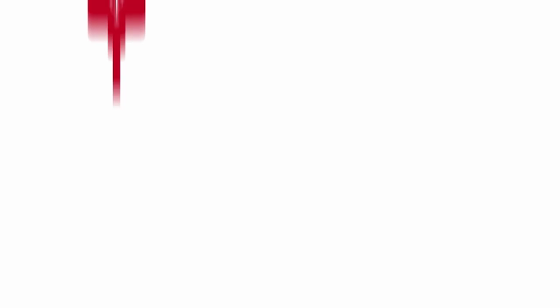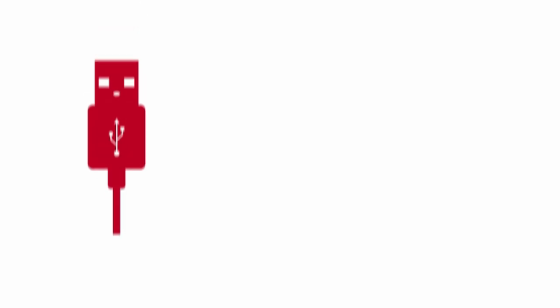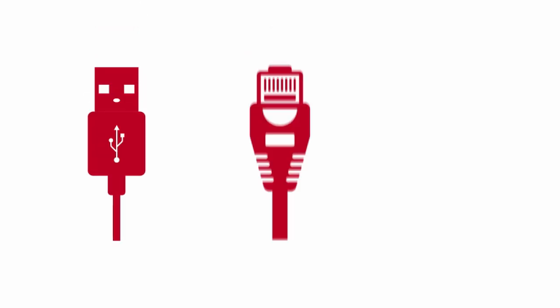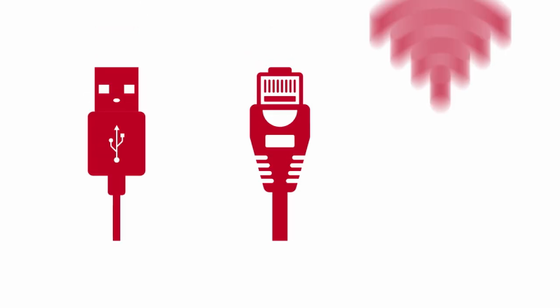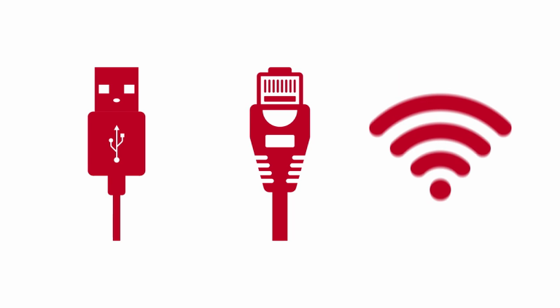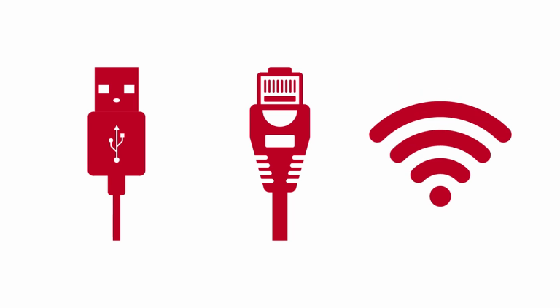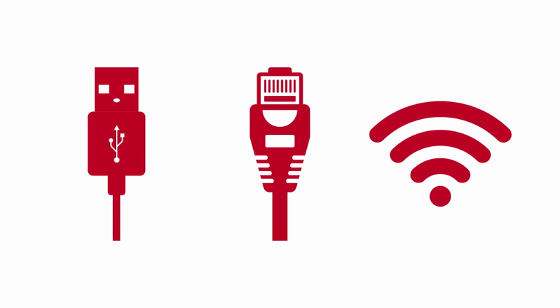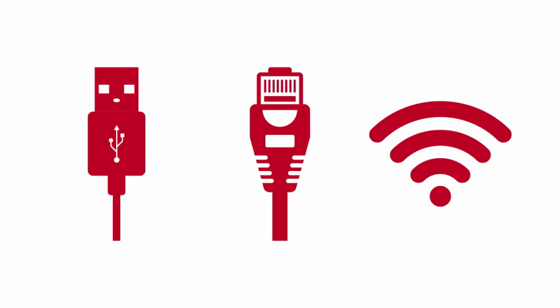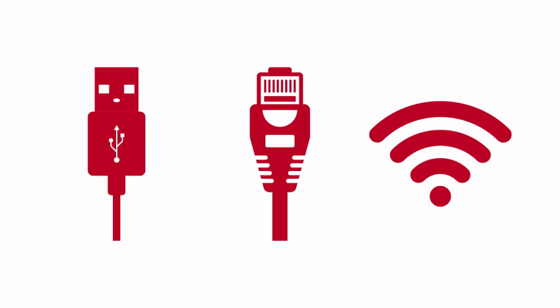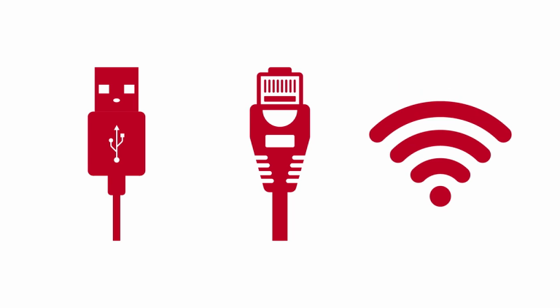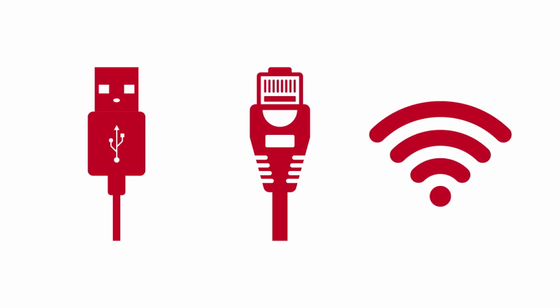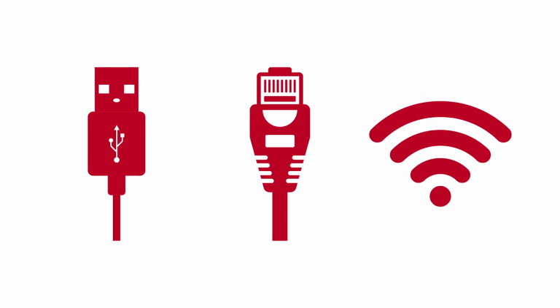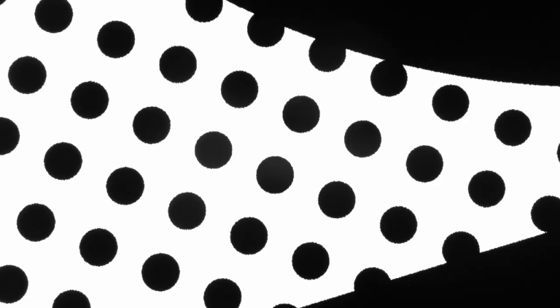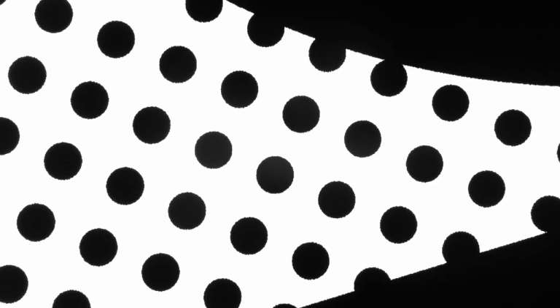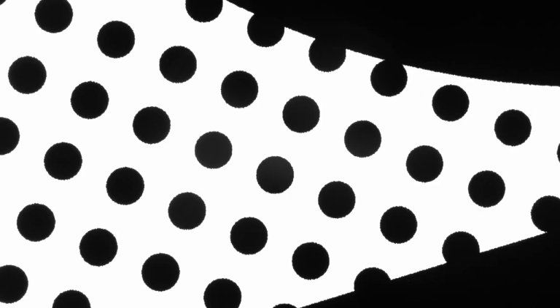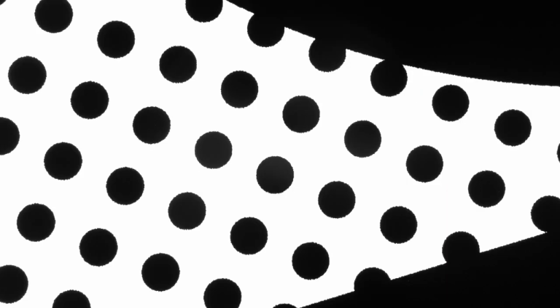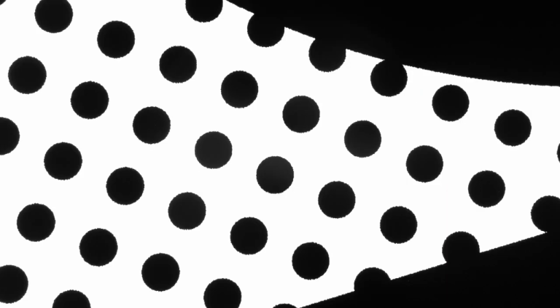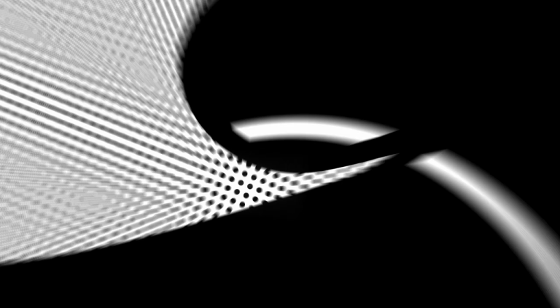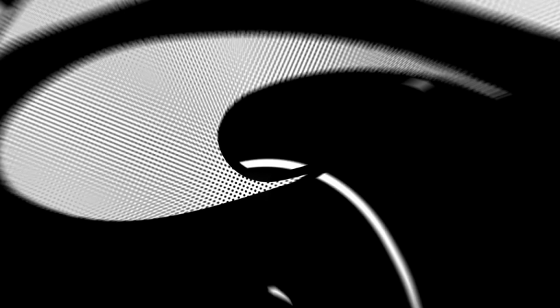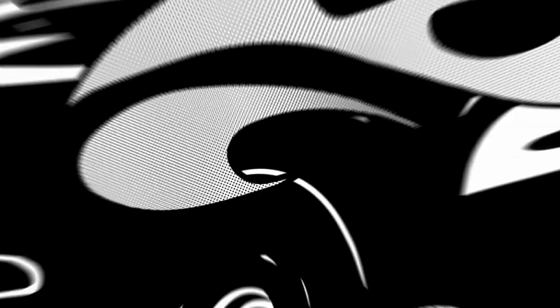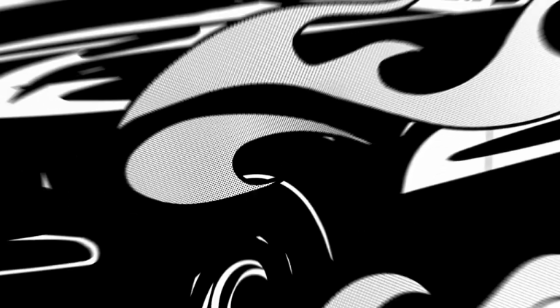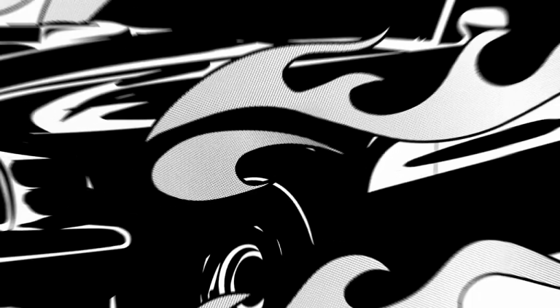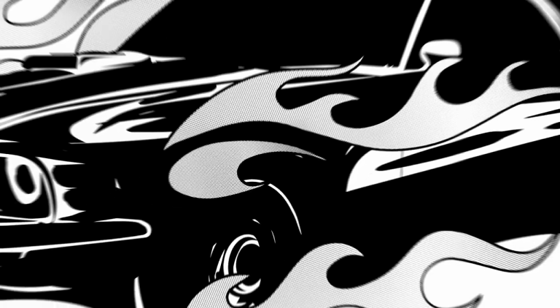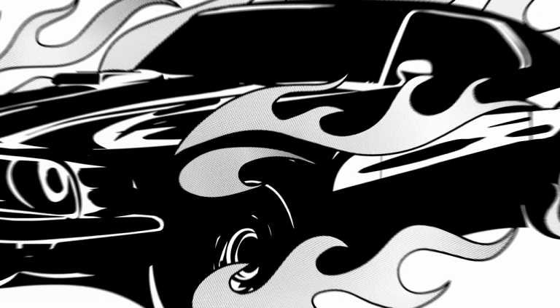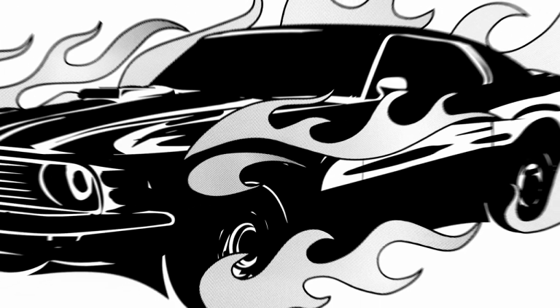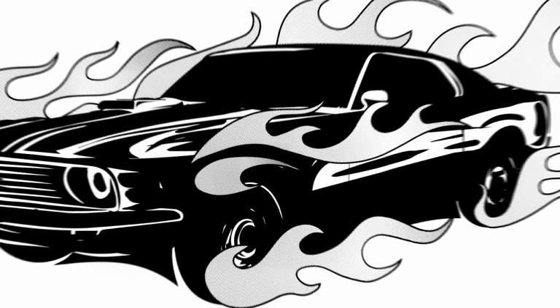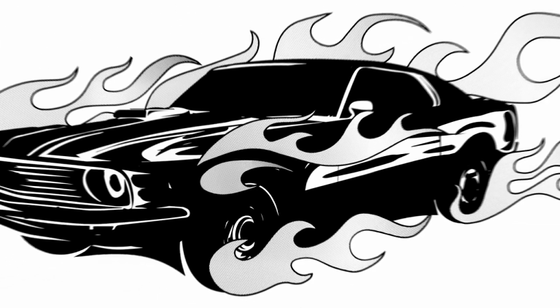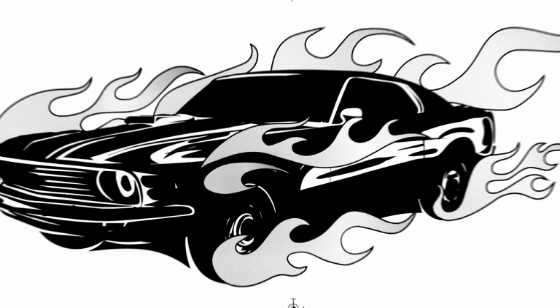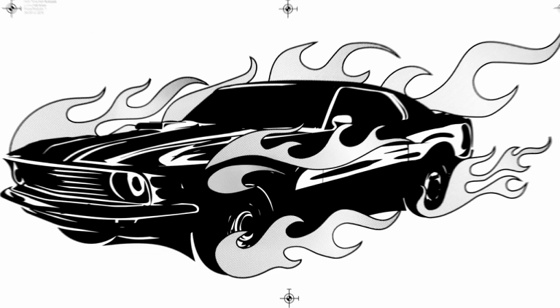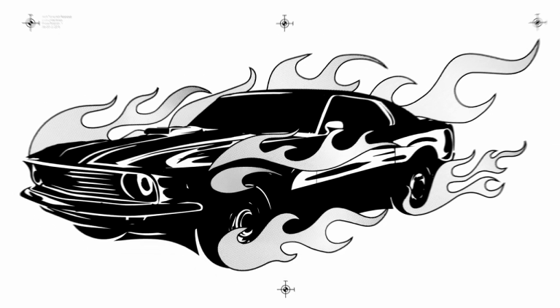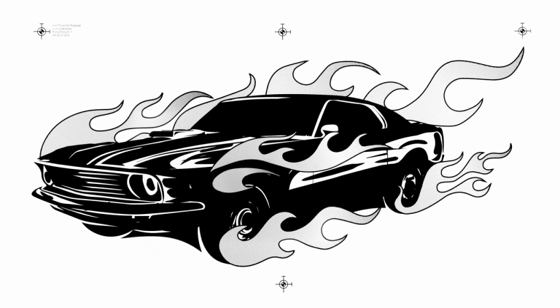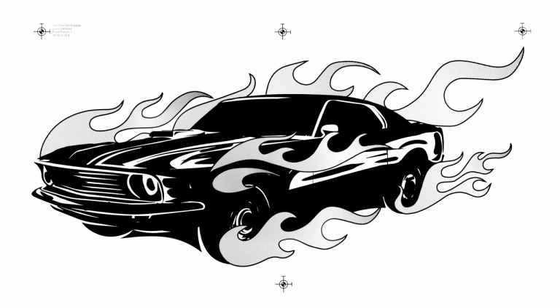USB, Ethernet, and Wi-Fi connections are fast and easy. 1200 by 1200 dpi print mode delivers sharp, clean, amazingly detailed prints.